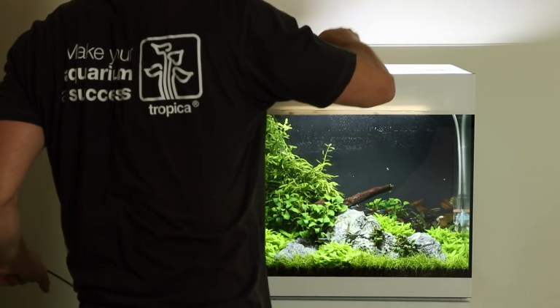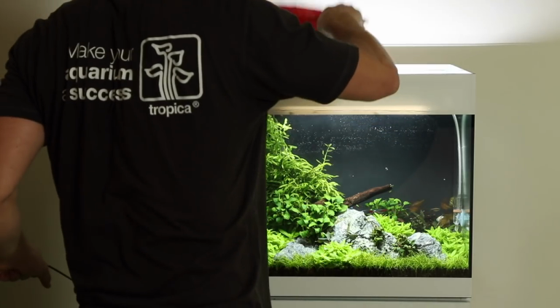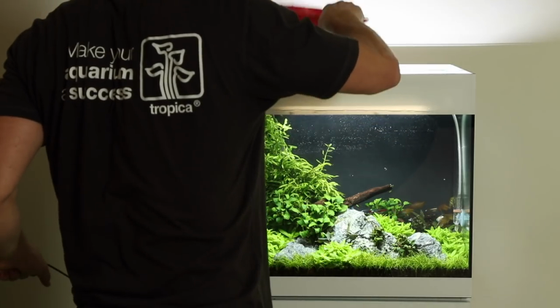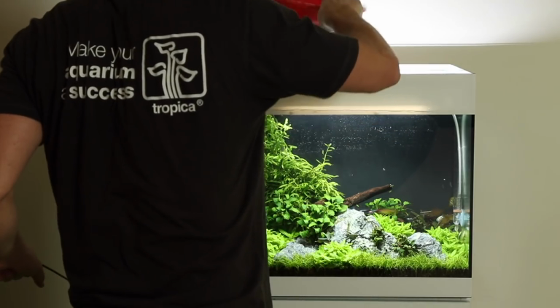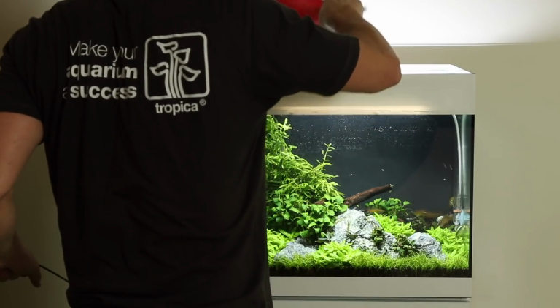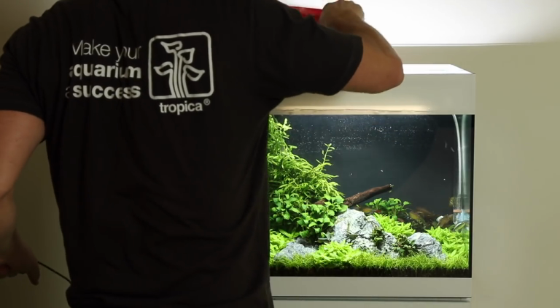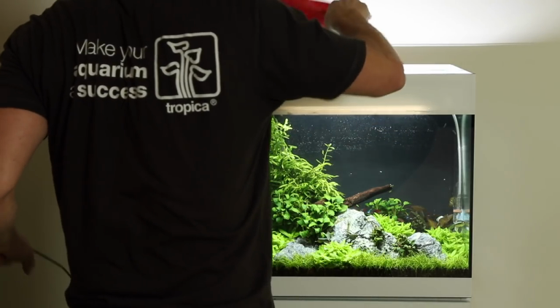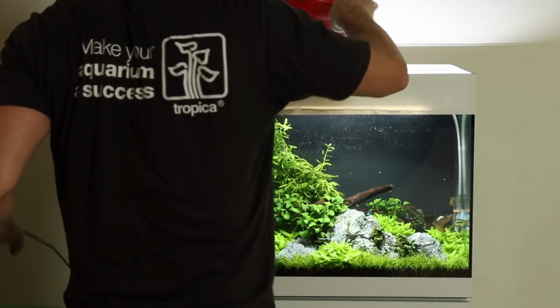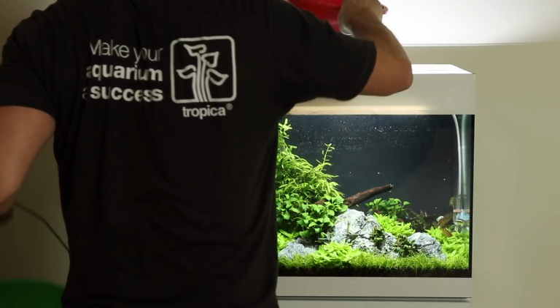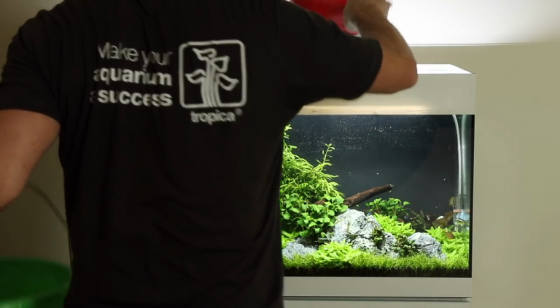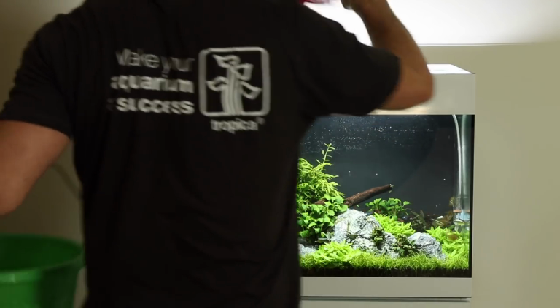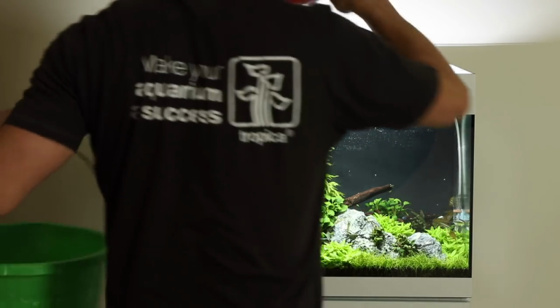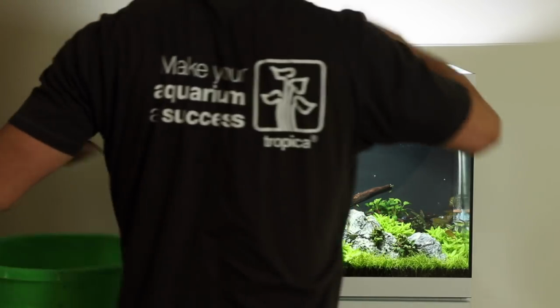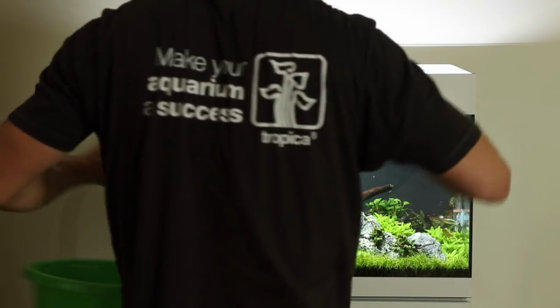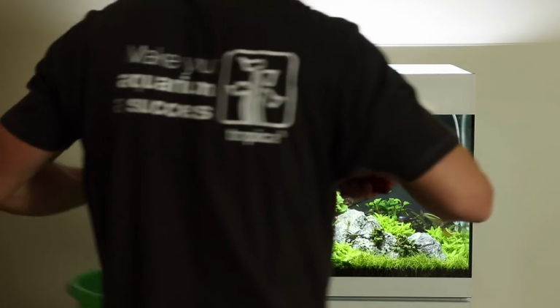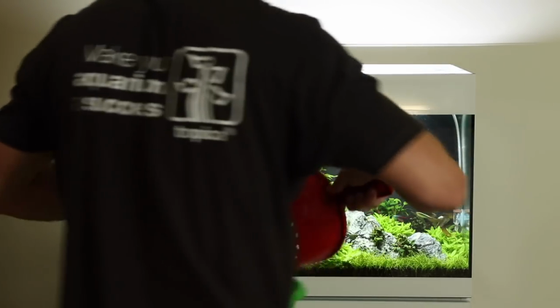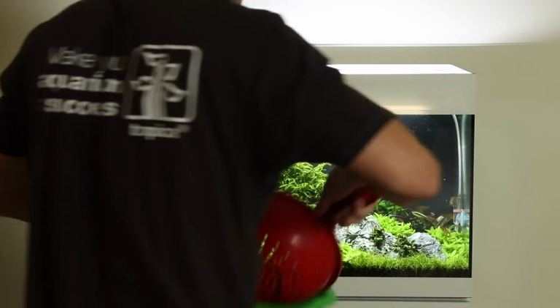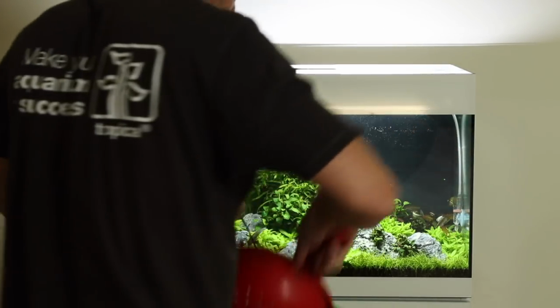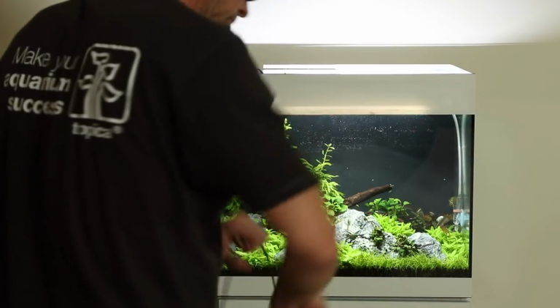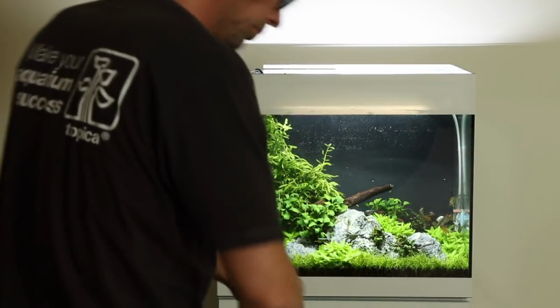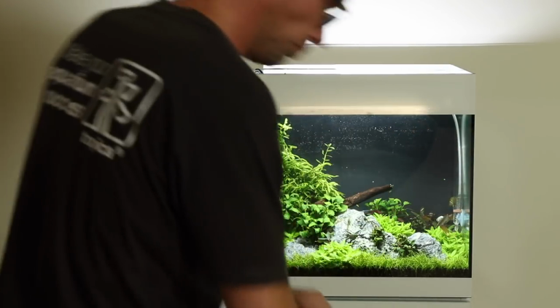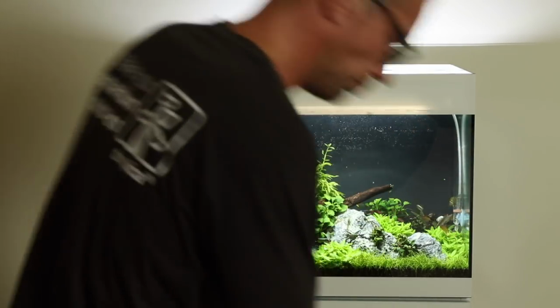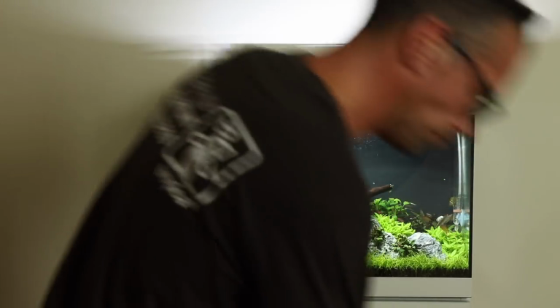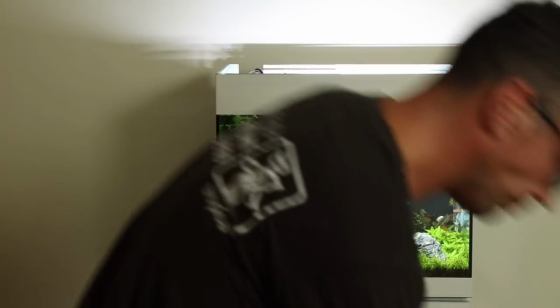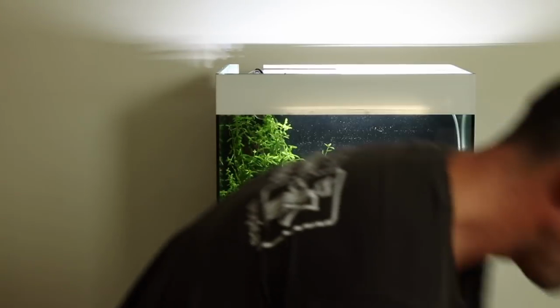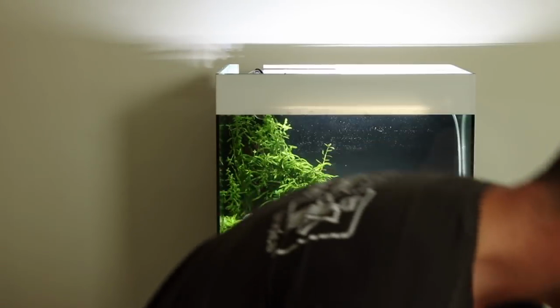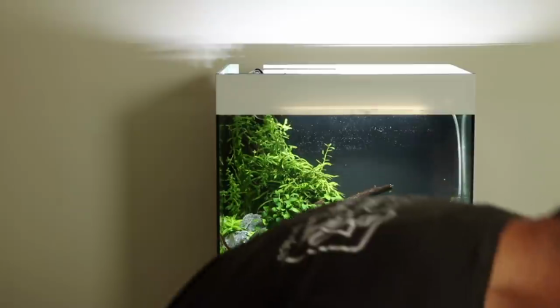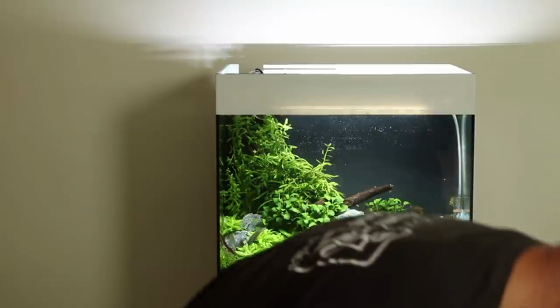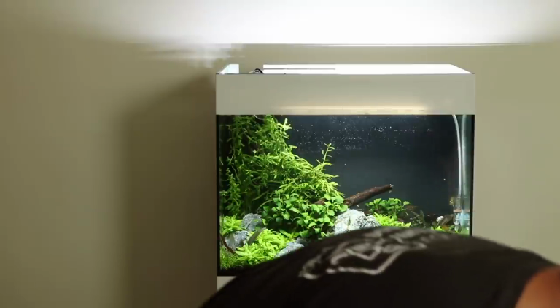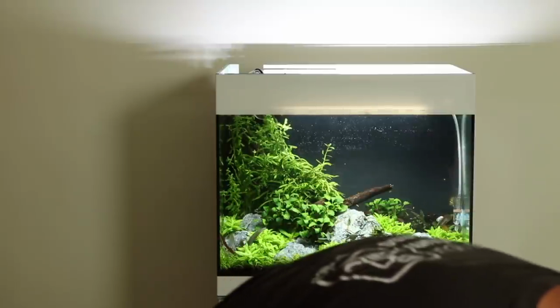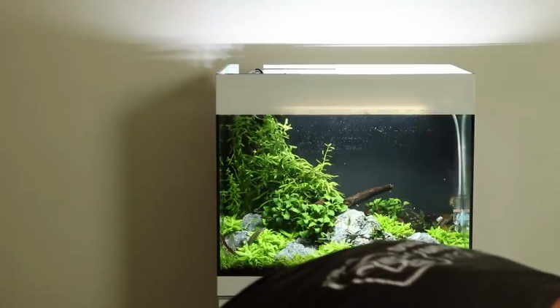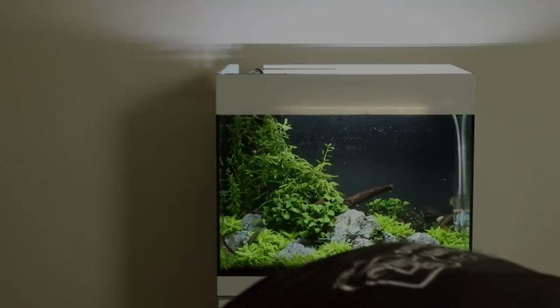Please let us know in the comments all about your water change schedules. Take care, bye bye.